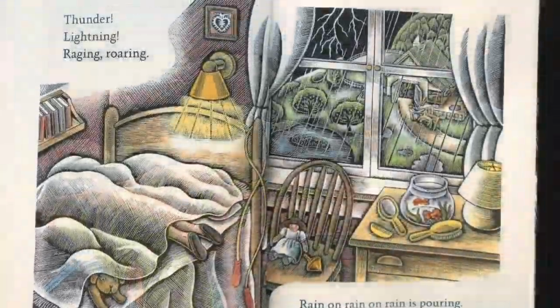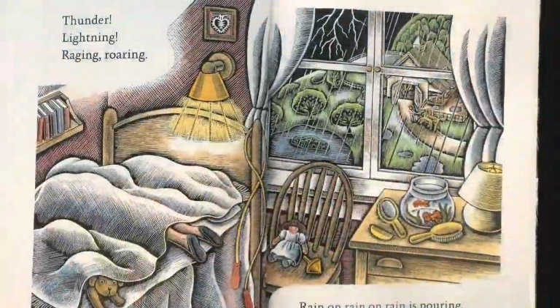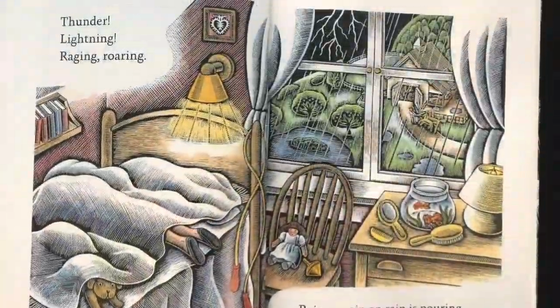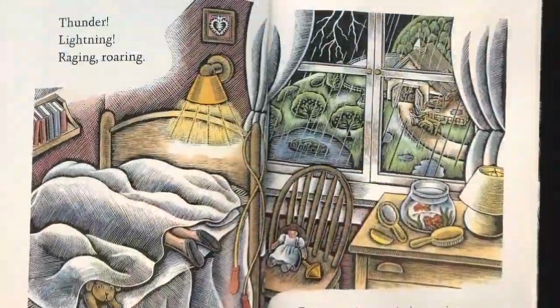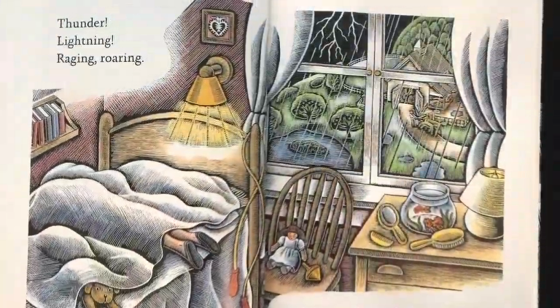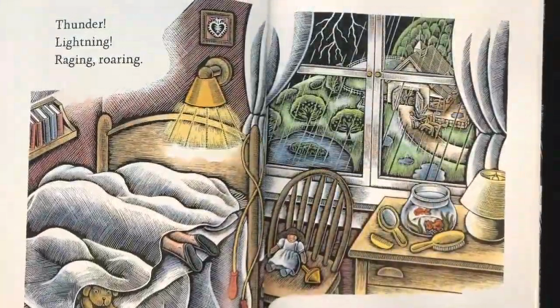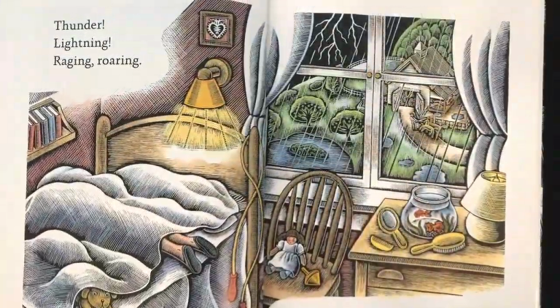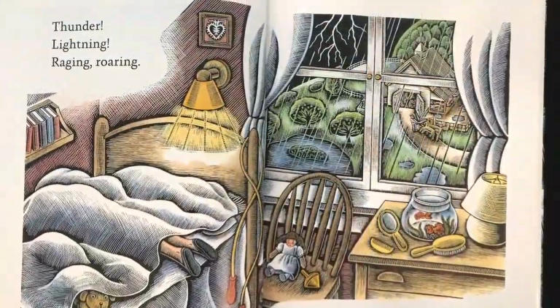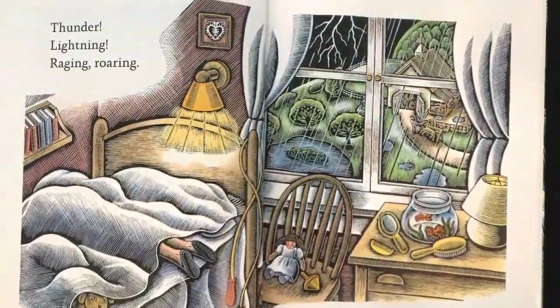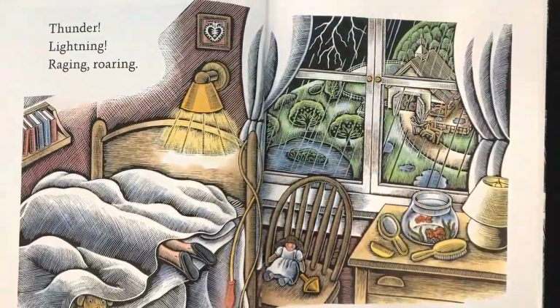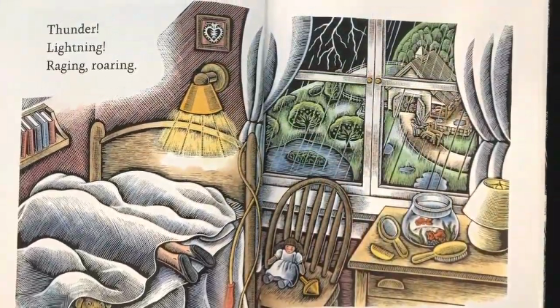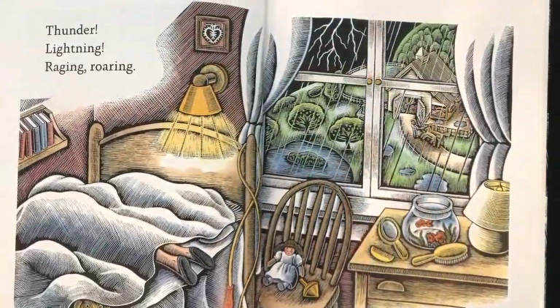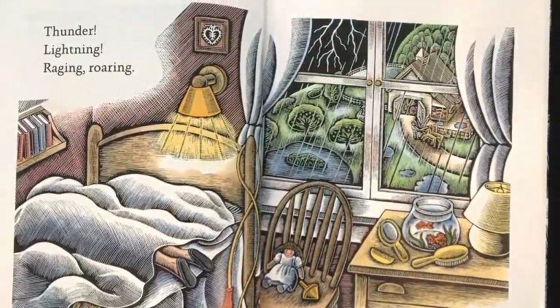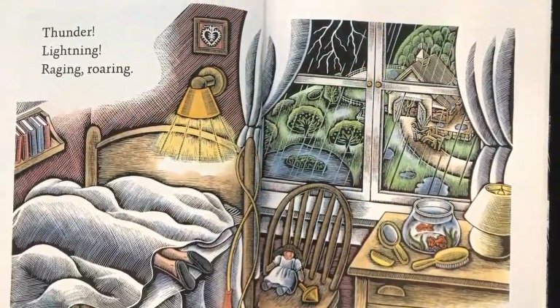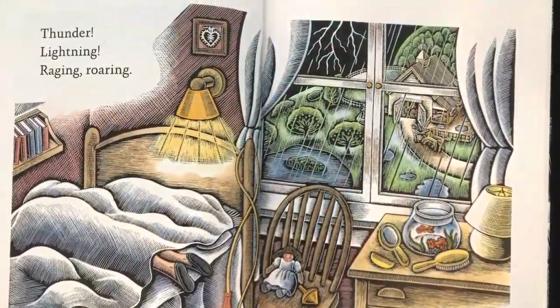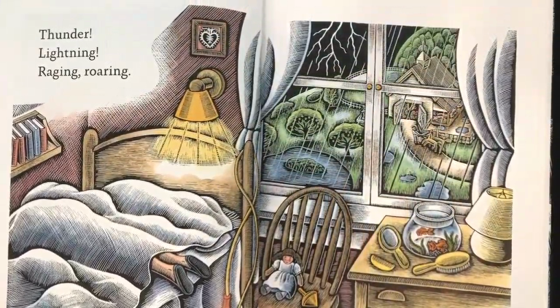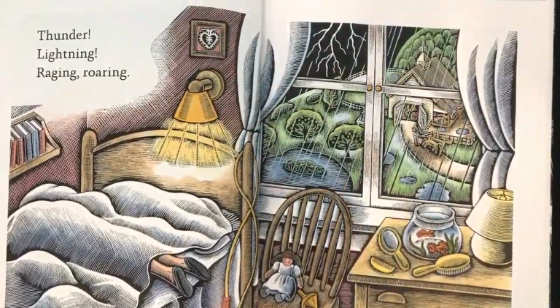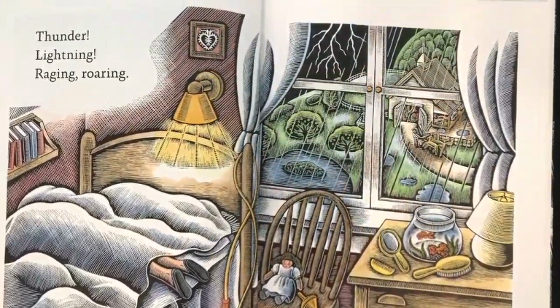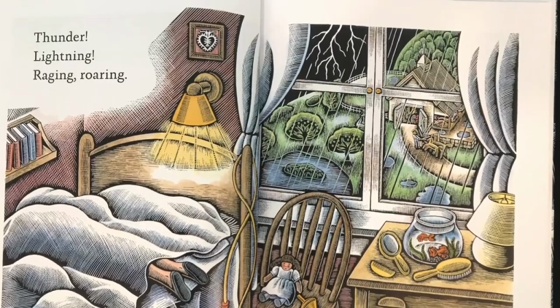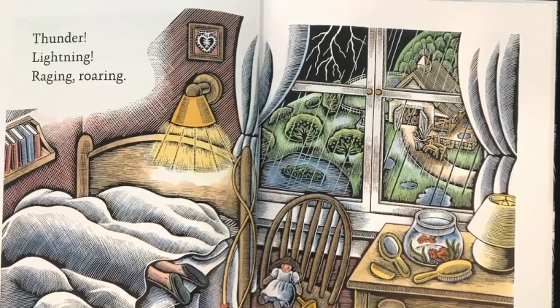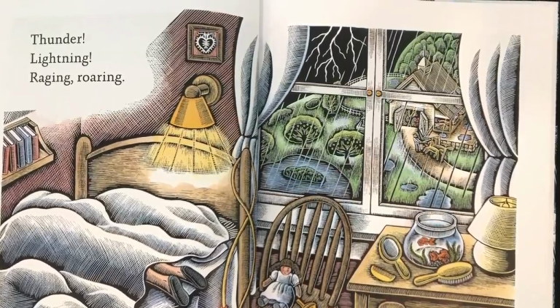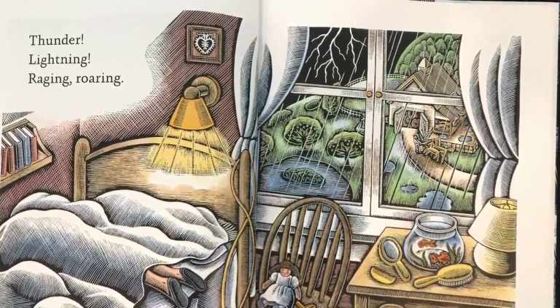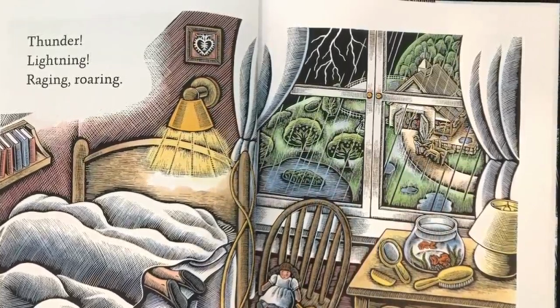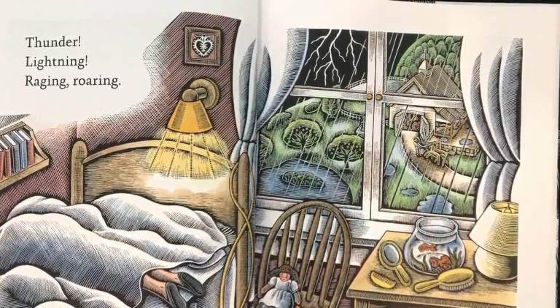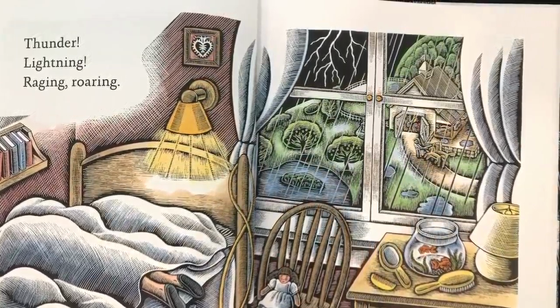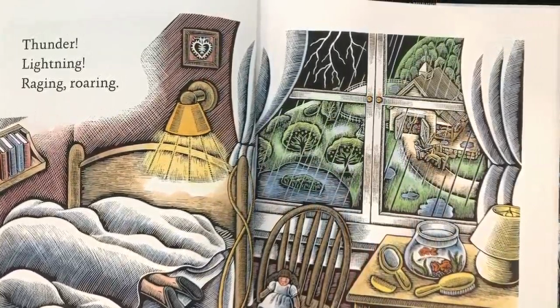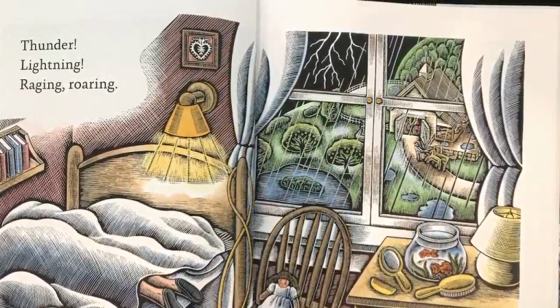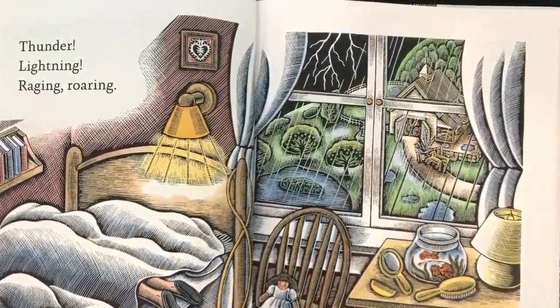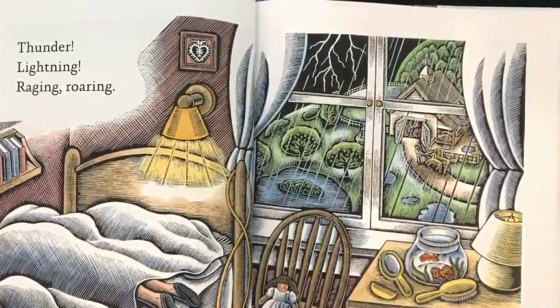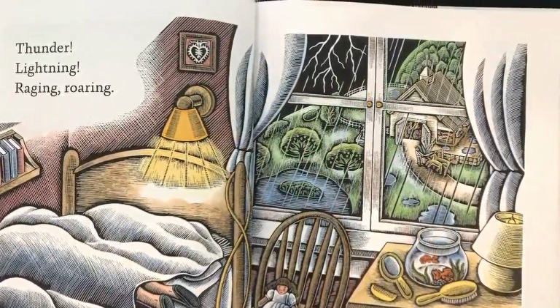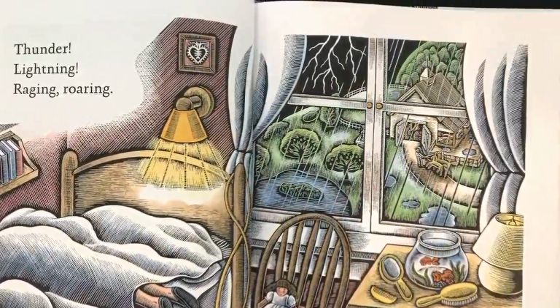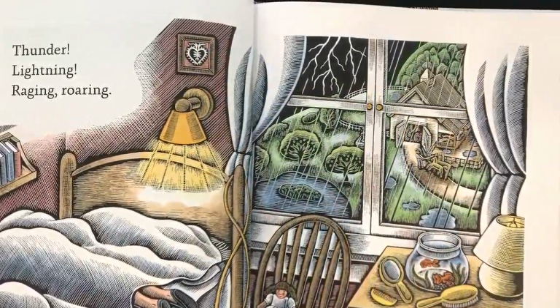Thunder, lightning, raging, boring, rain on rain, on rain is pouring.